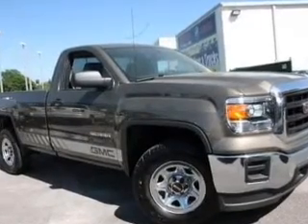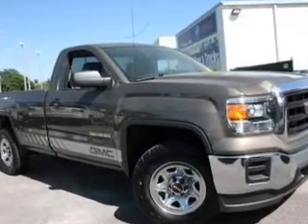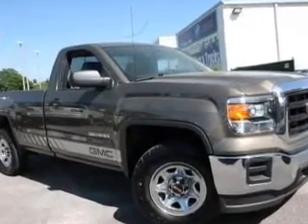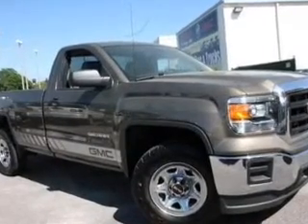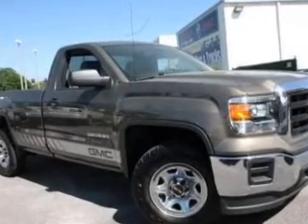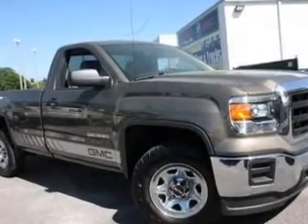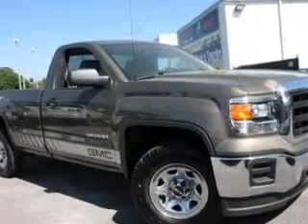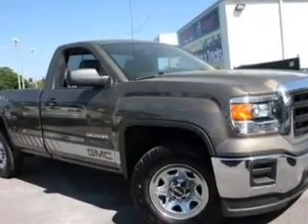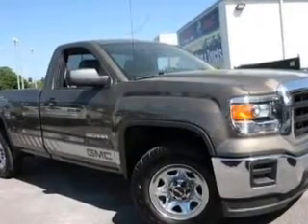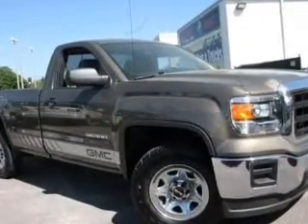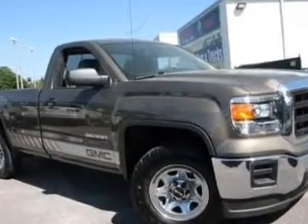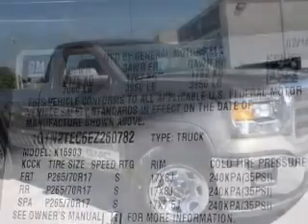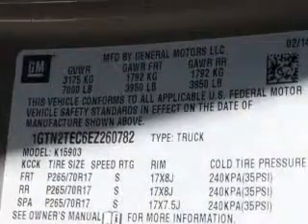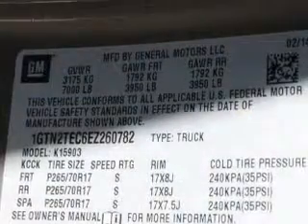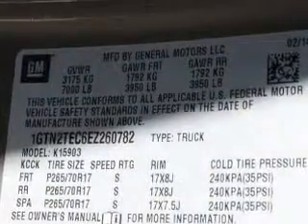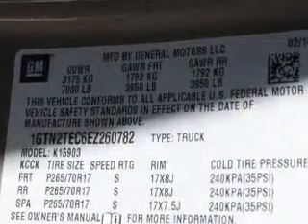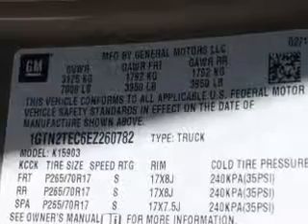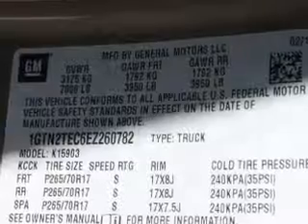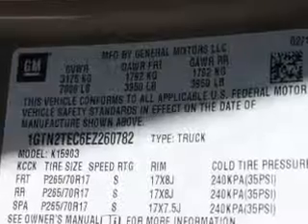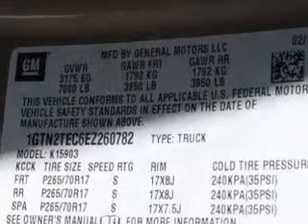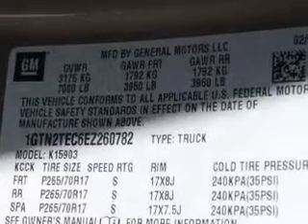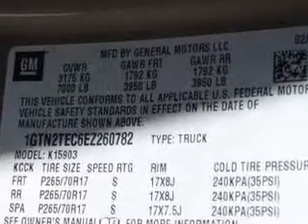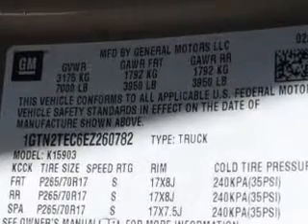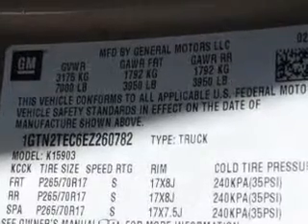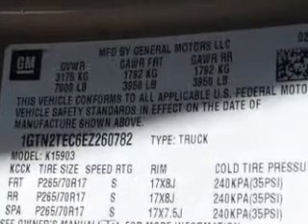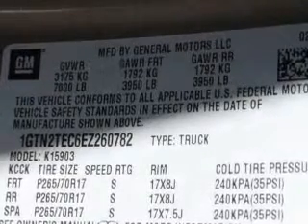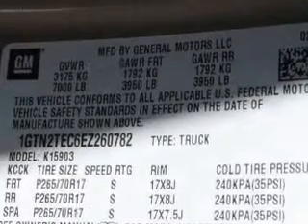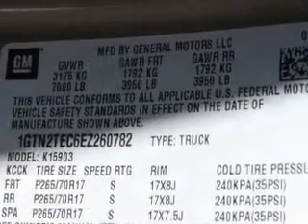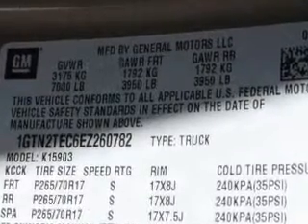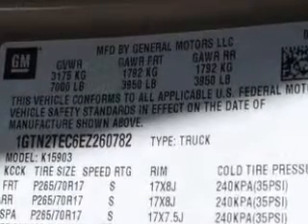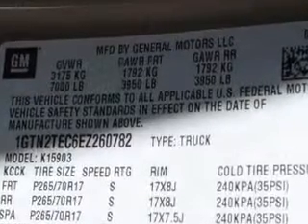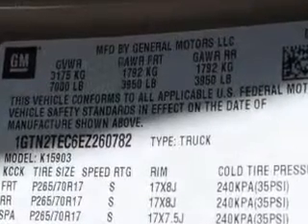With a powerful 8-cylinder engine, the powertrain includes 4-wheel drive, connected to a smooth-shifting 6-speed automatic transmission.